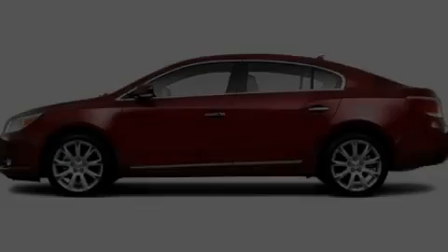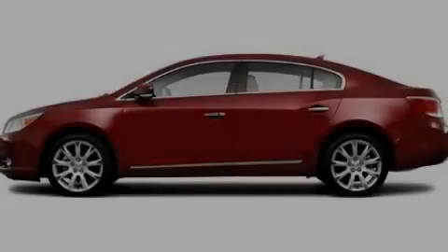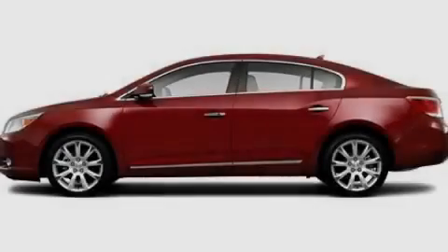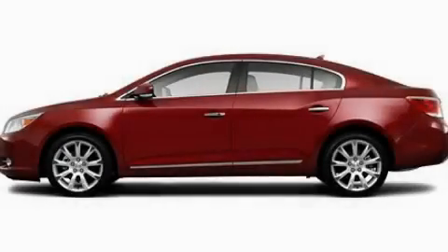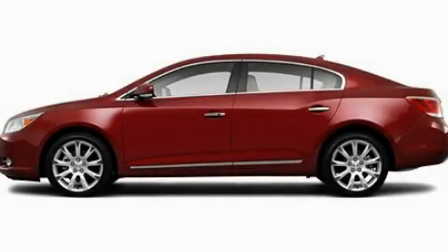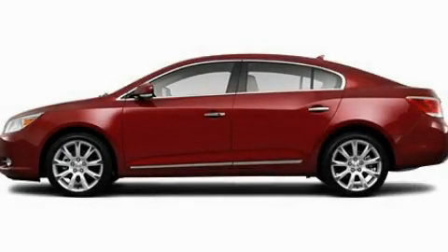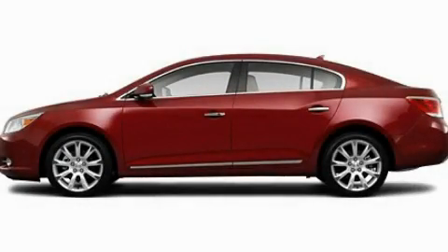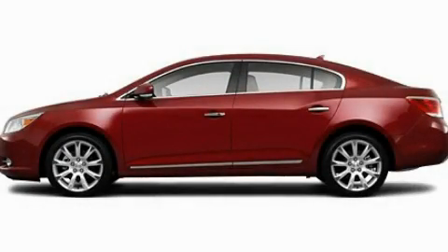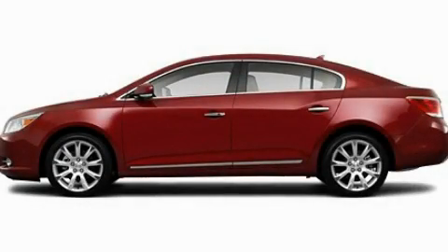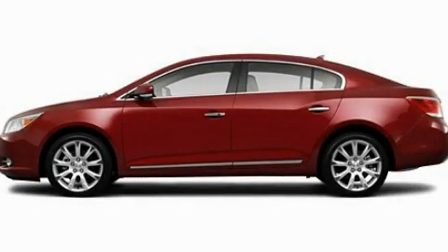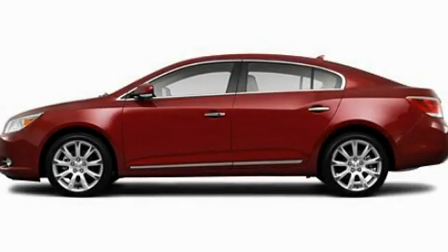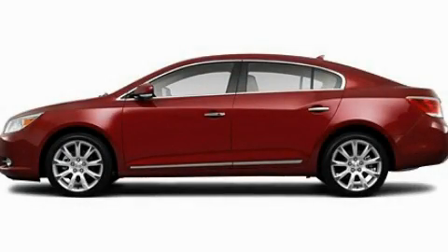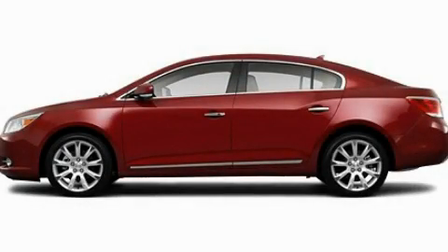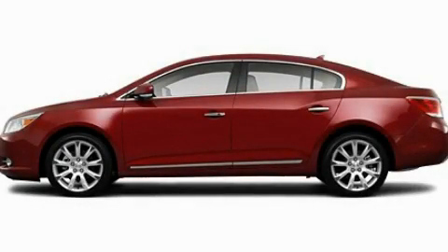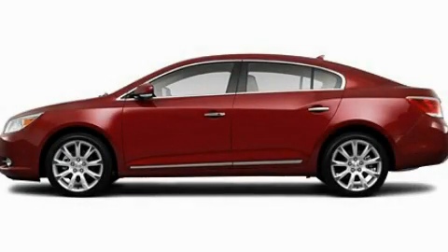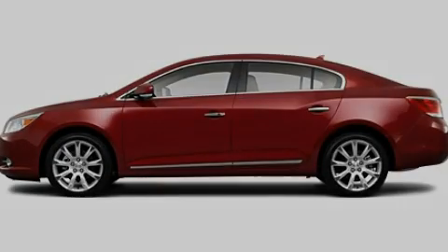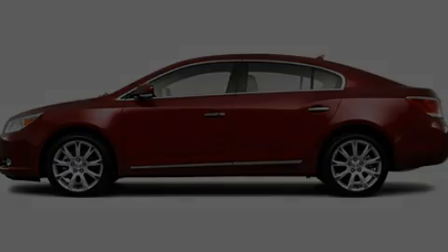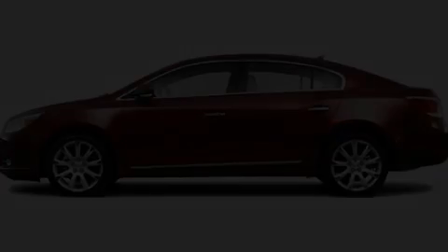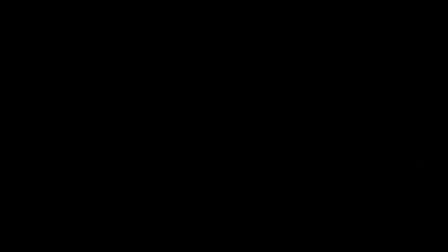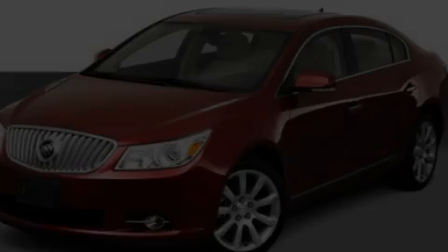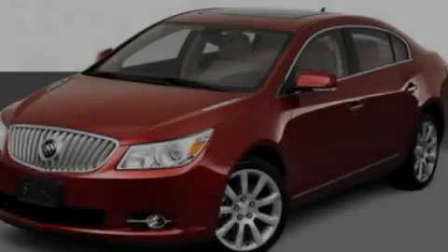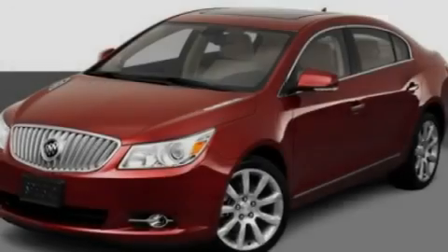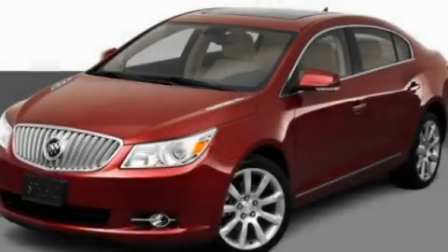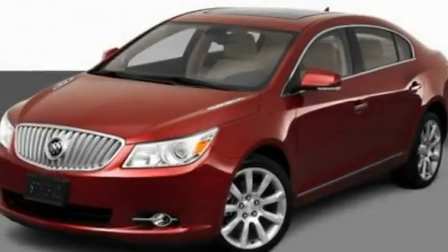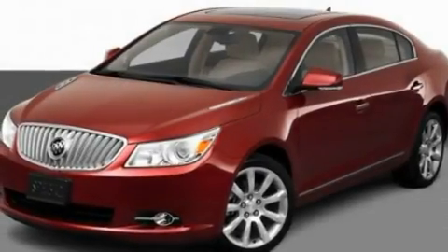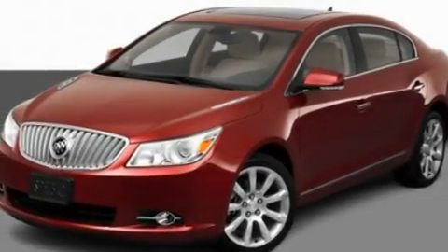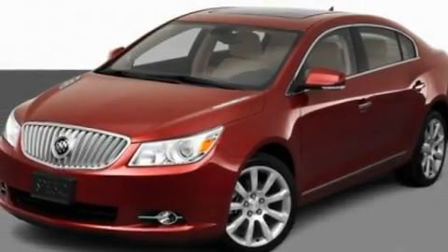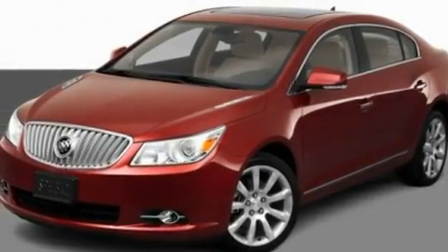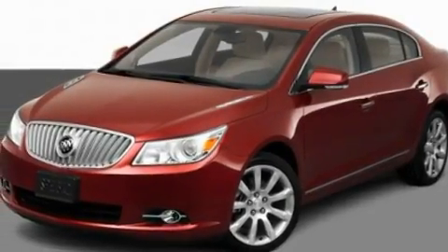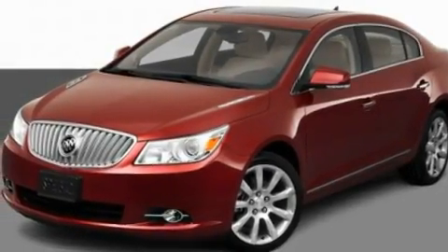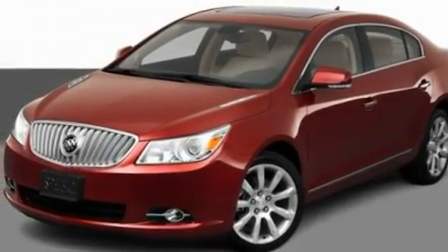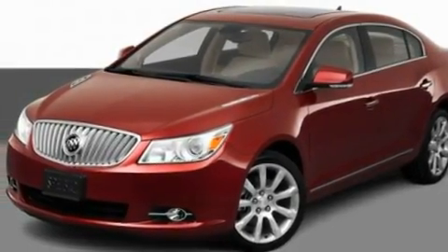This is a 2011 Buick LaCrosse. It has a four-cylinder engine and an automatic transmission.